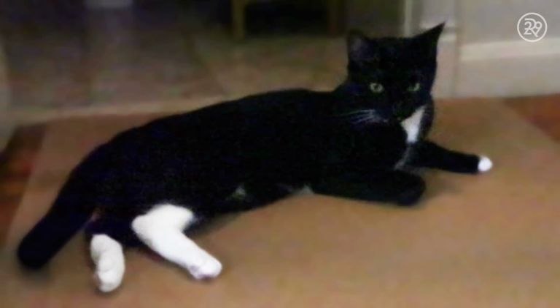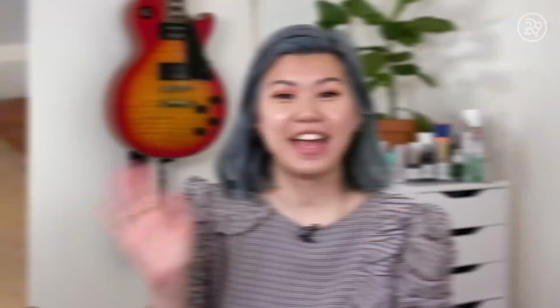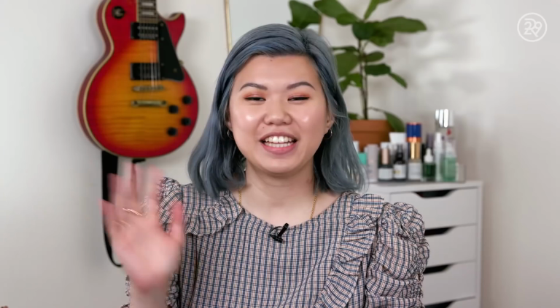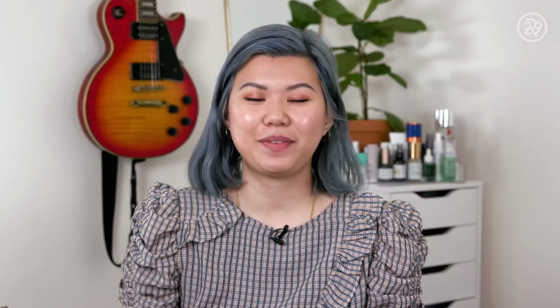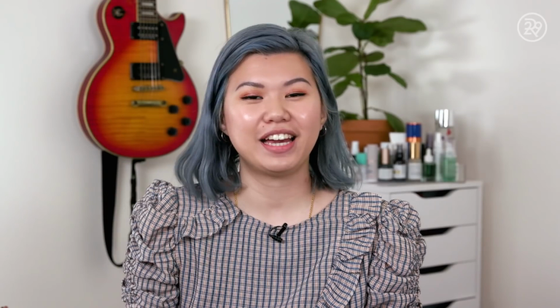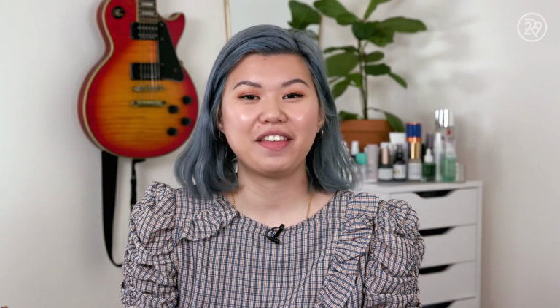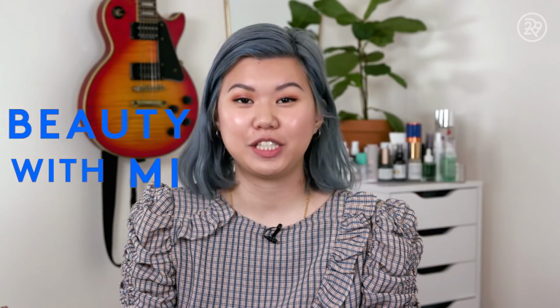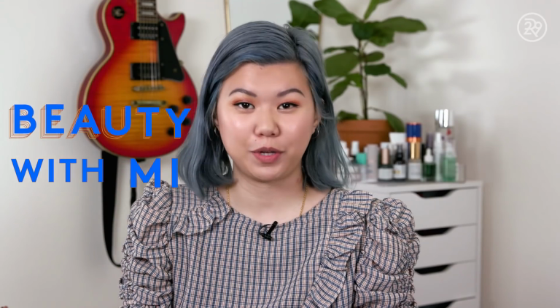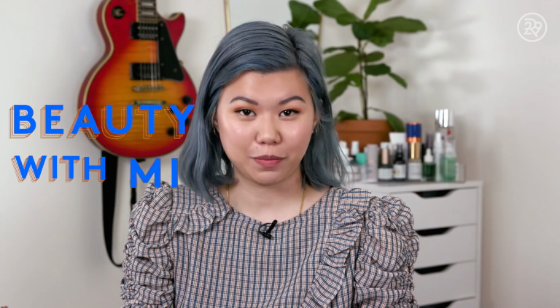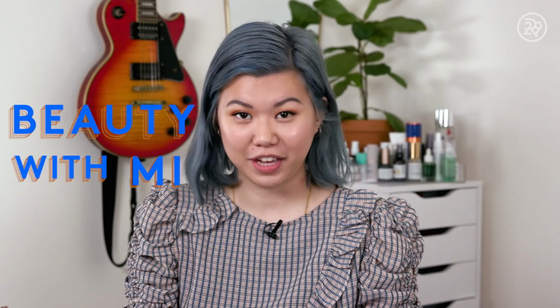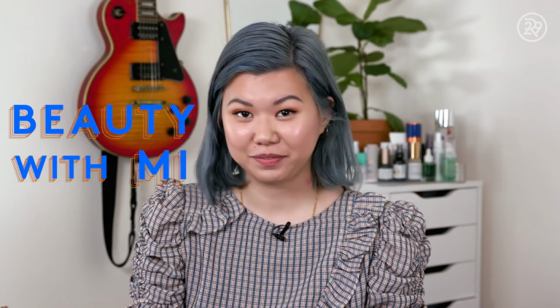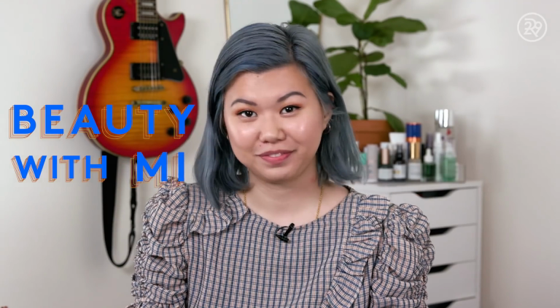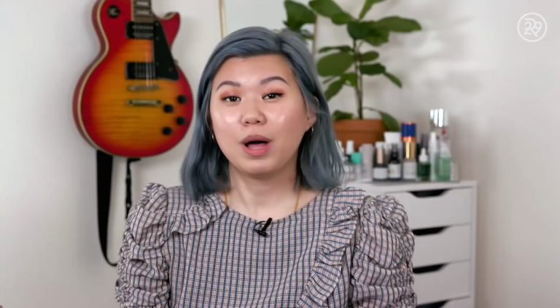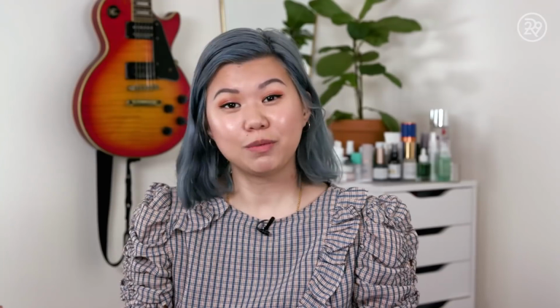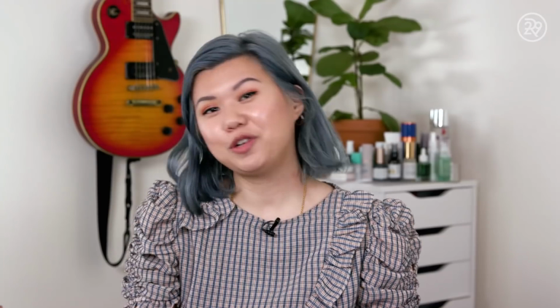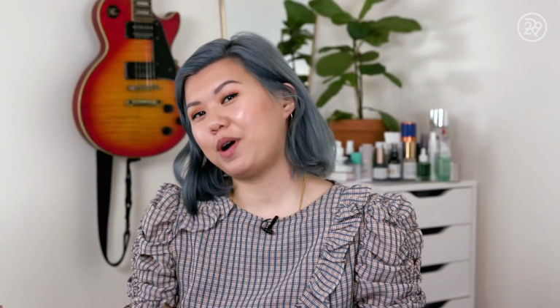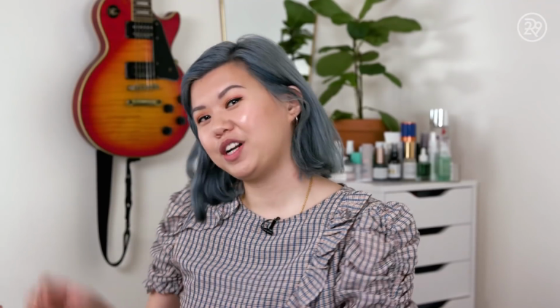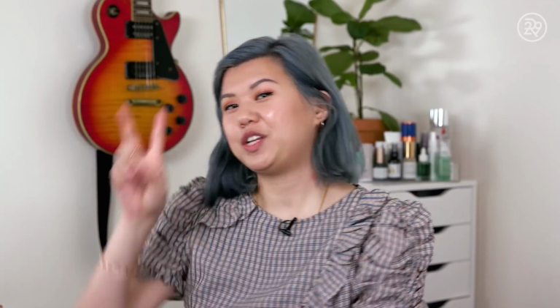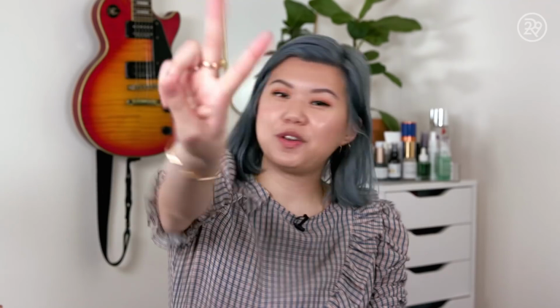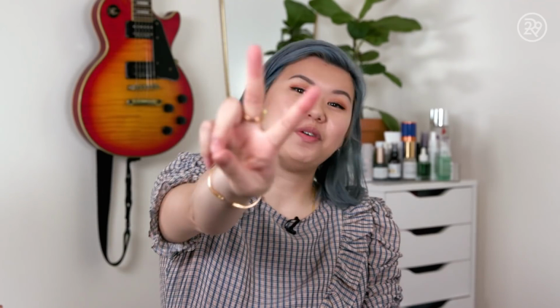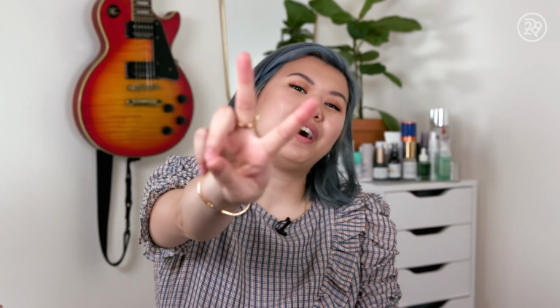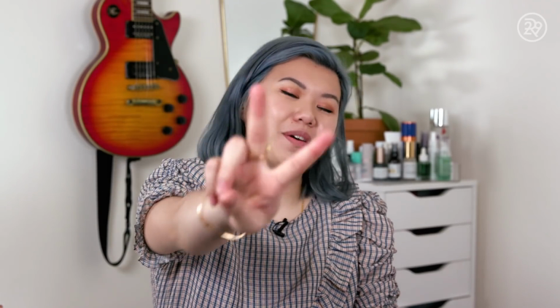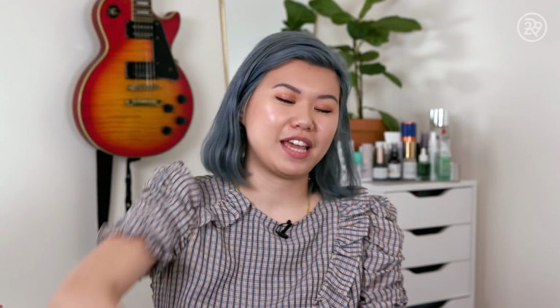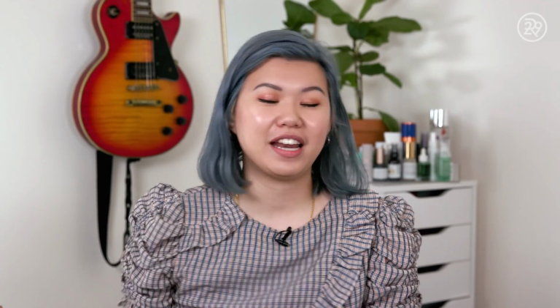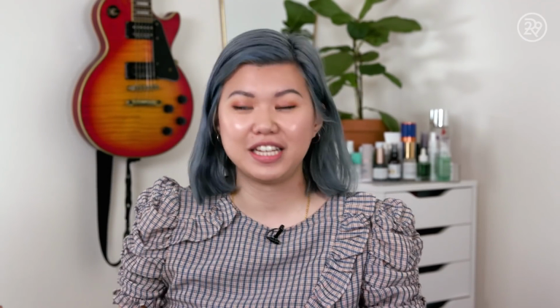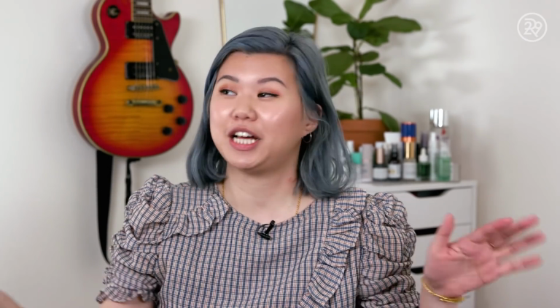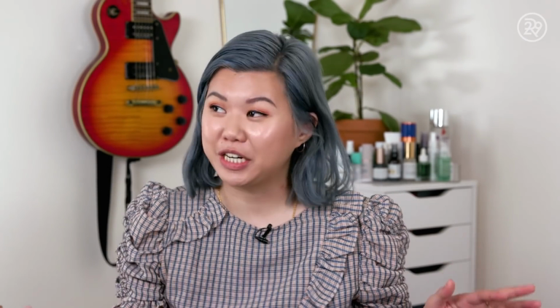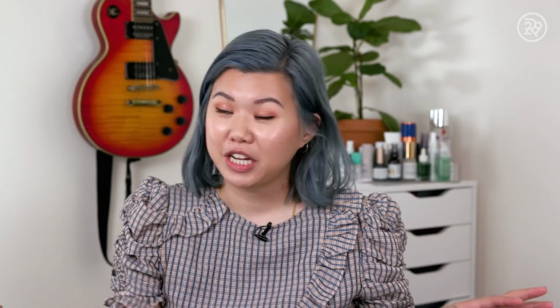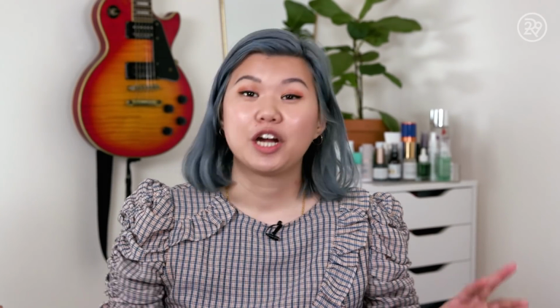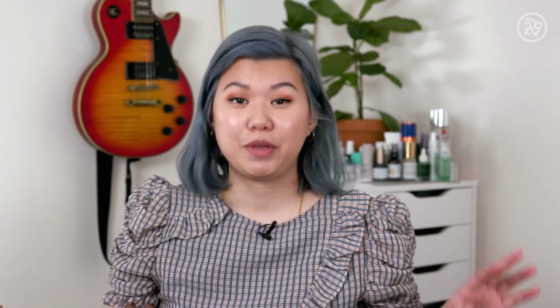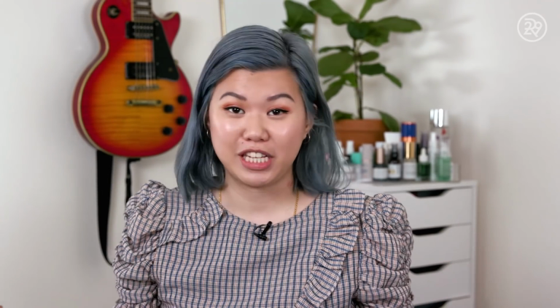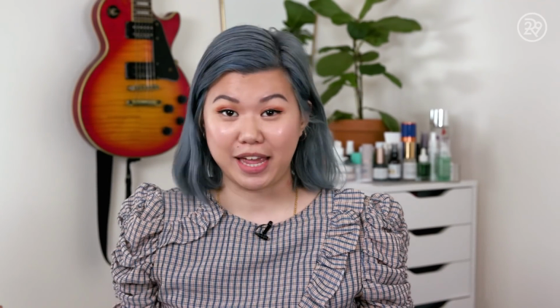Hey guys, it's Mee-Anne and this is Beauty With Me. Welcome to part two of Mee-Anne Declutters Her Beauty Space.